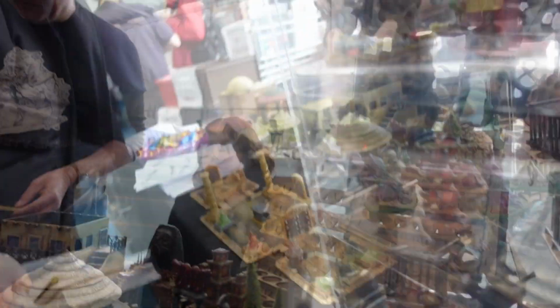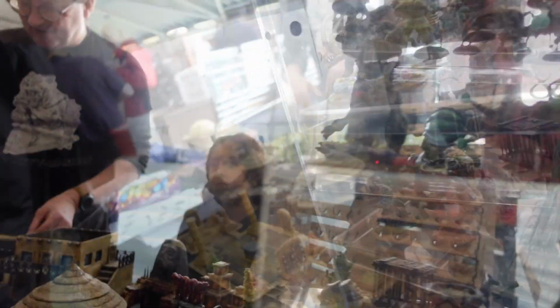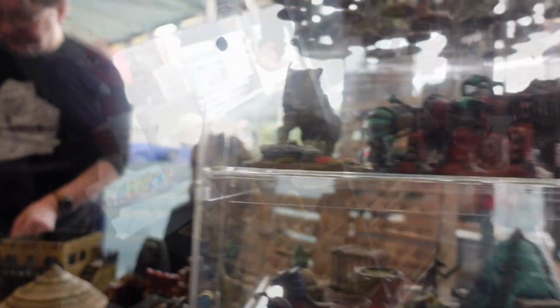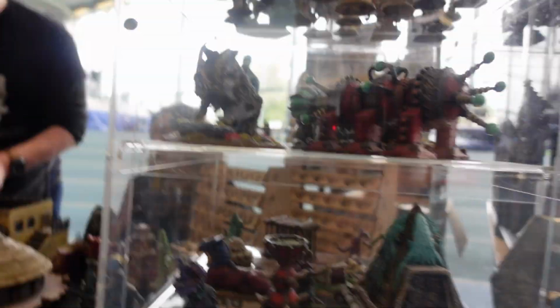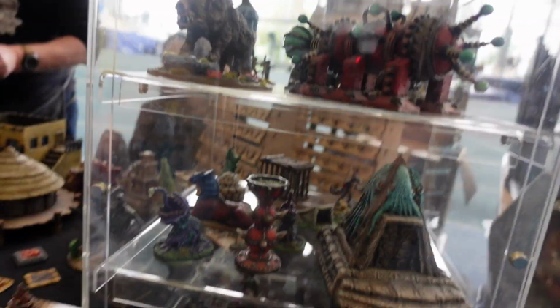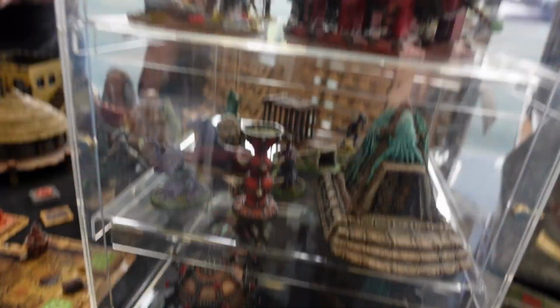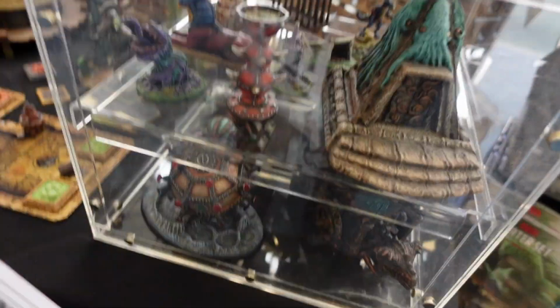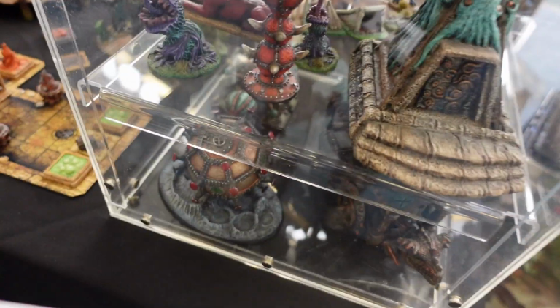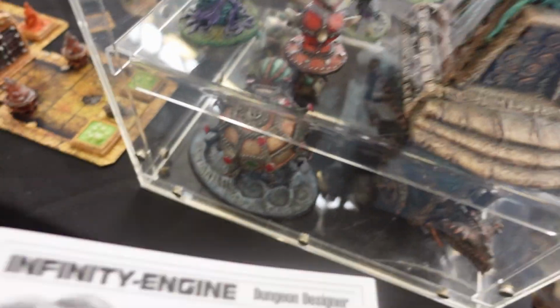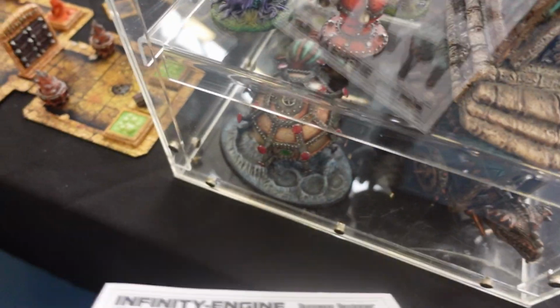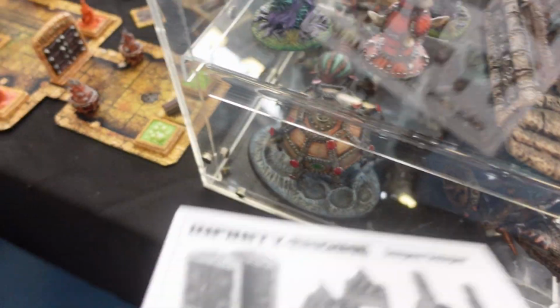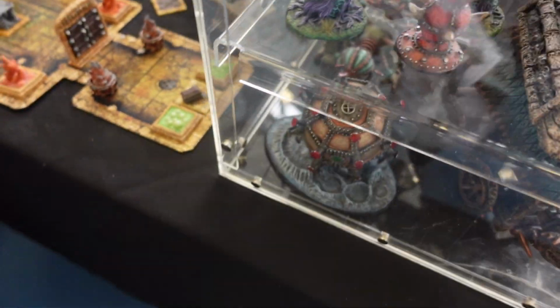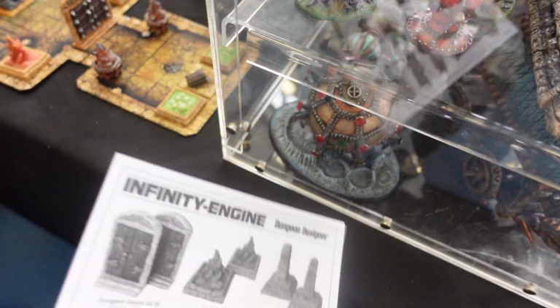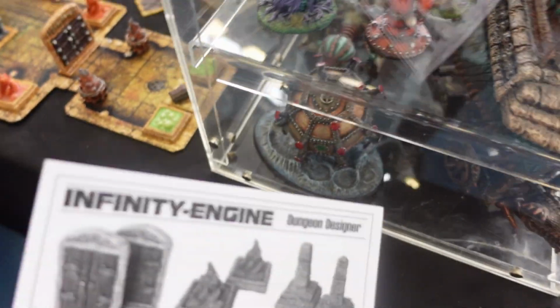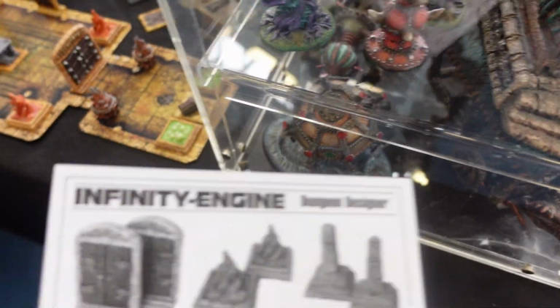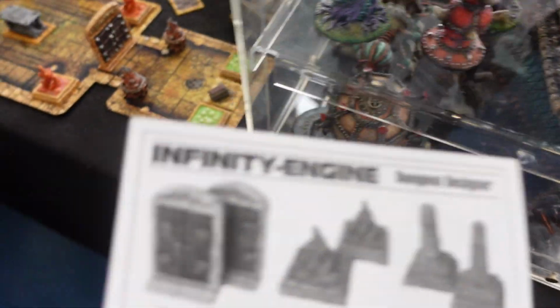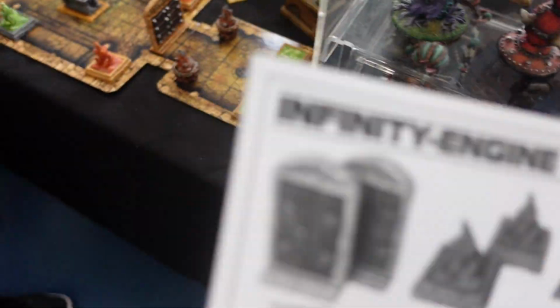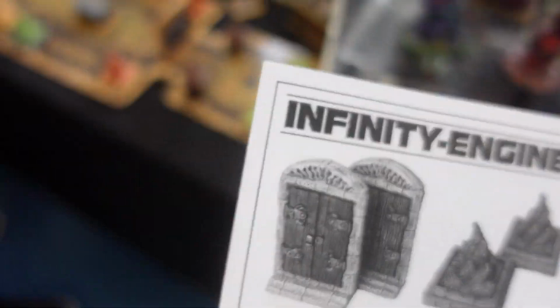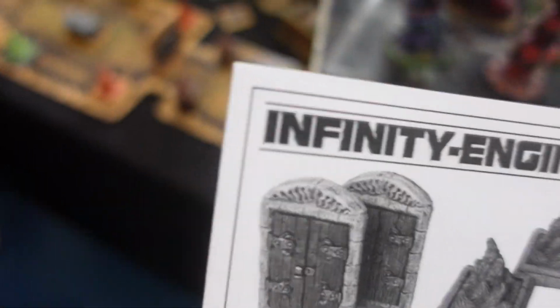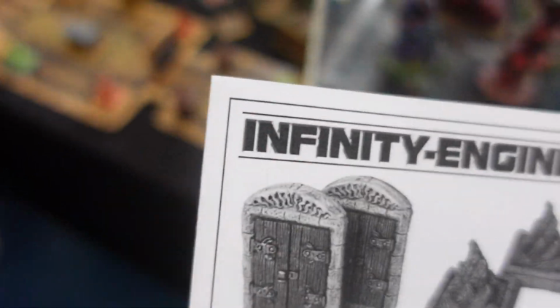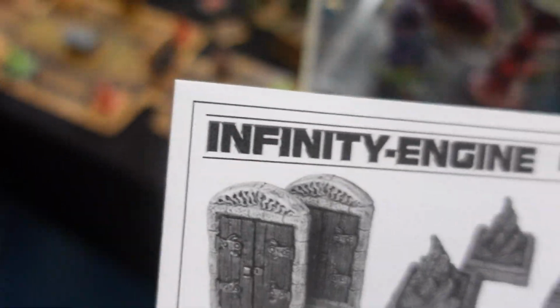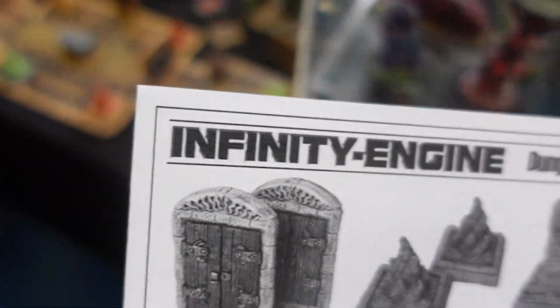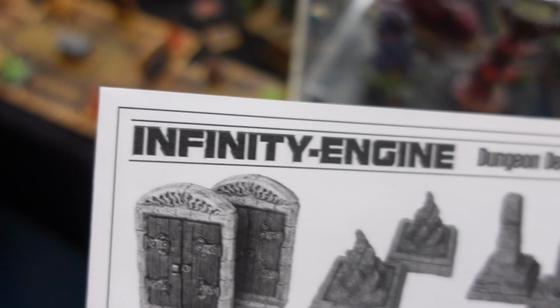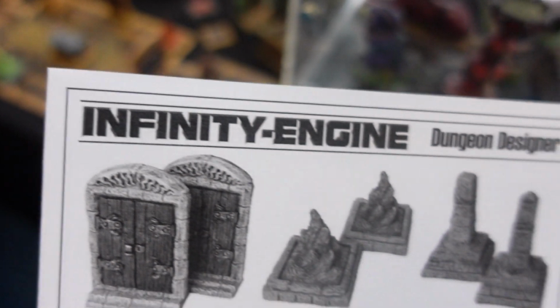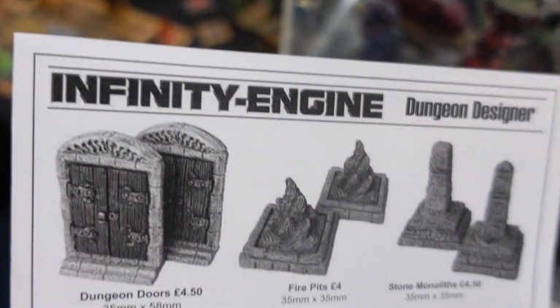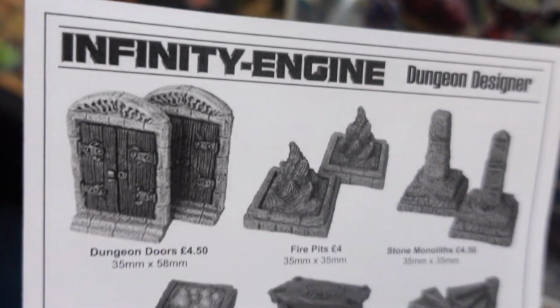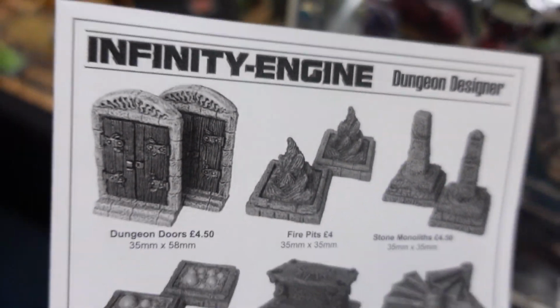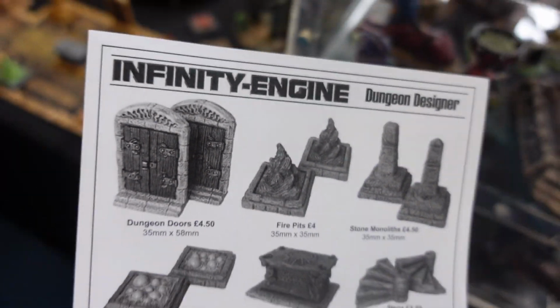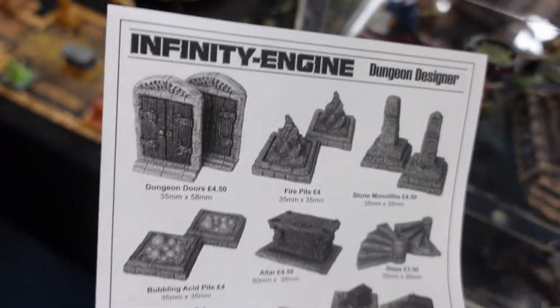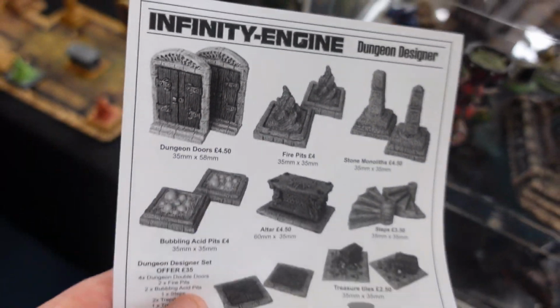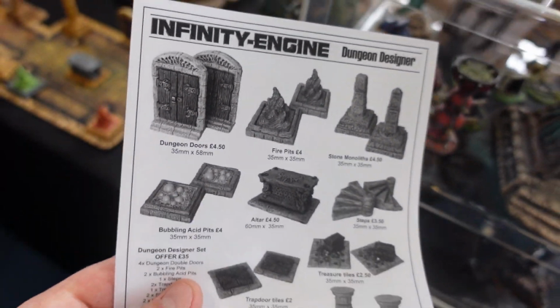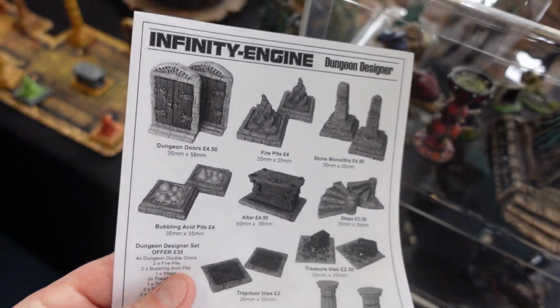Here's the Infinity engines. I'll keep an eye on them.